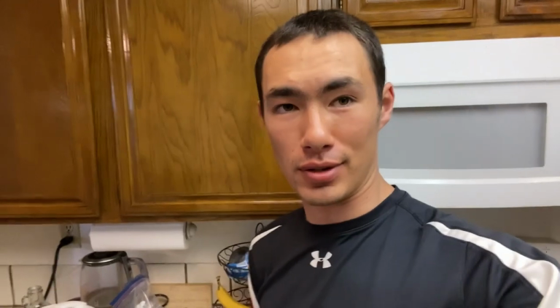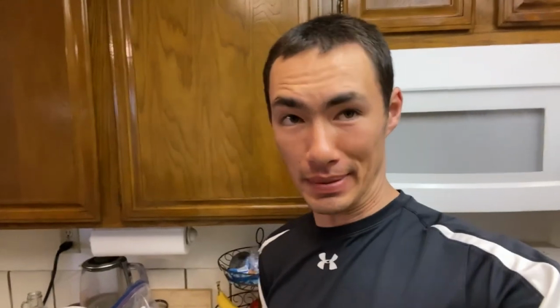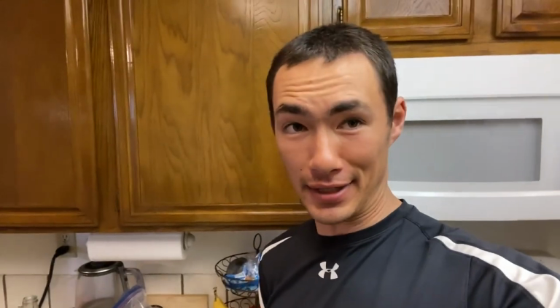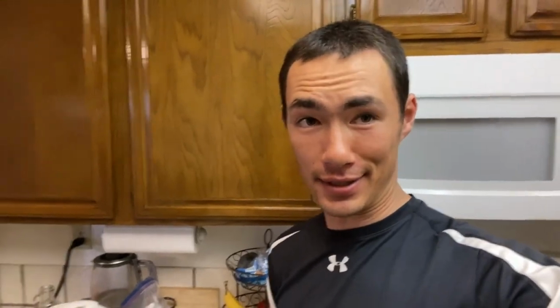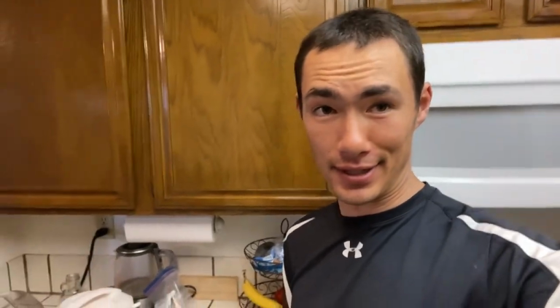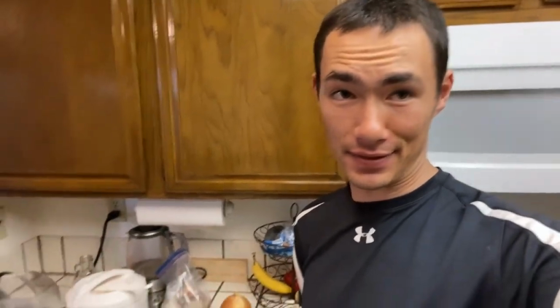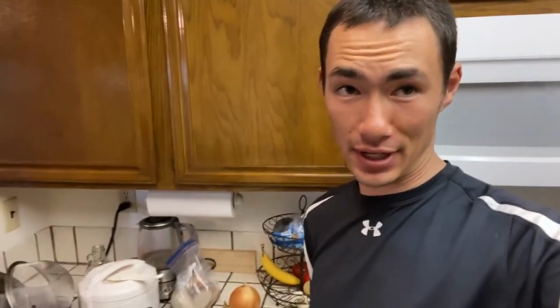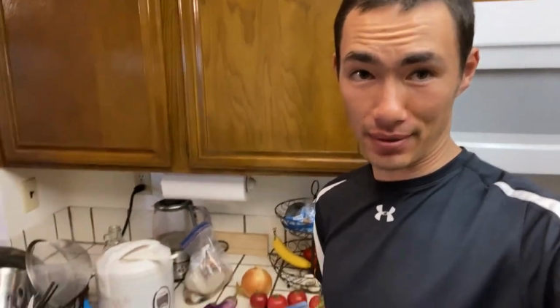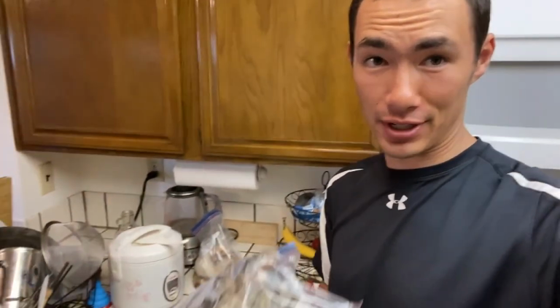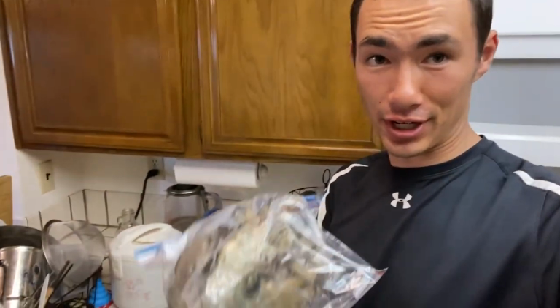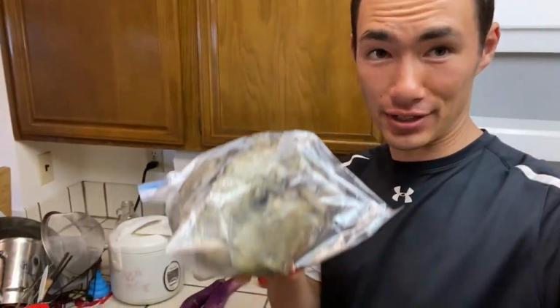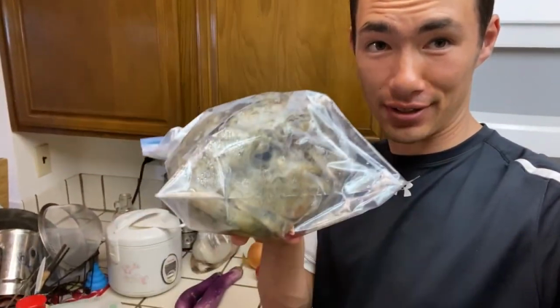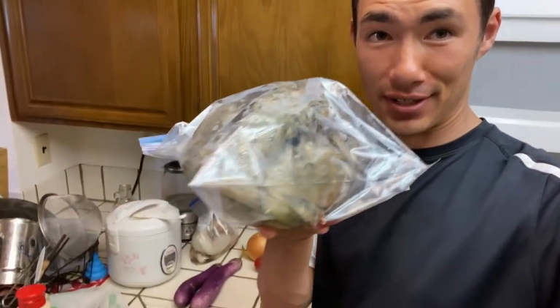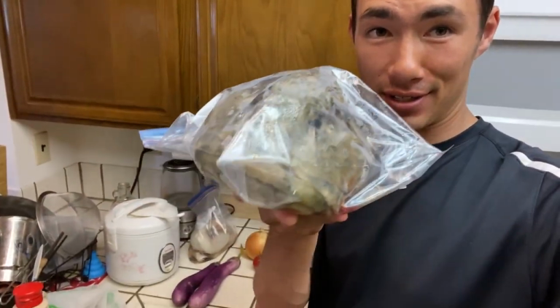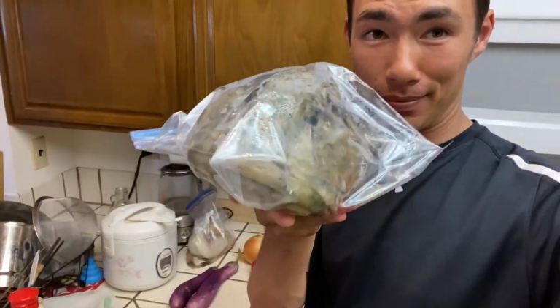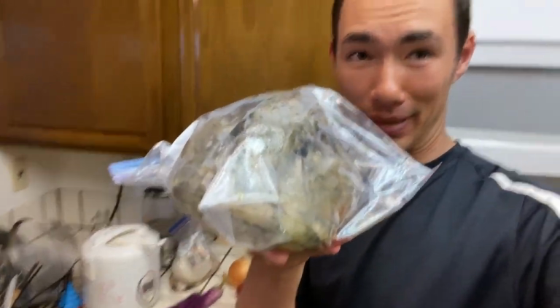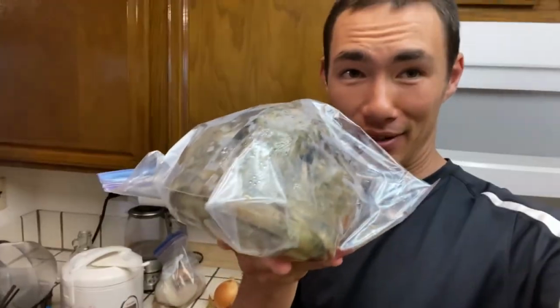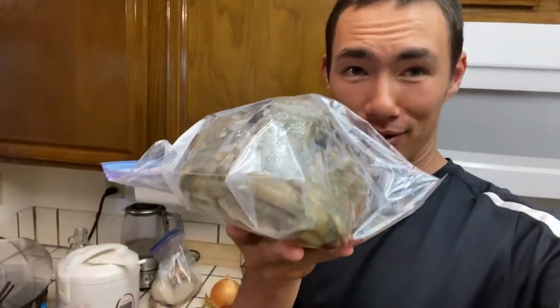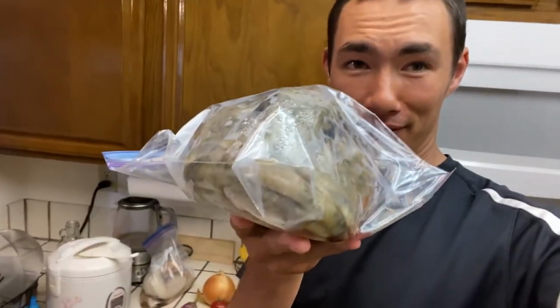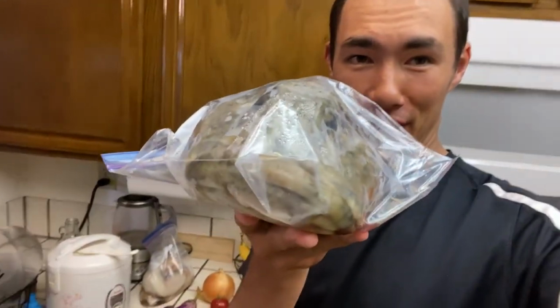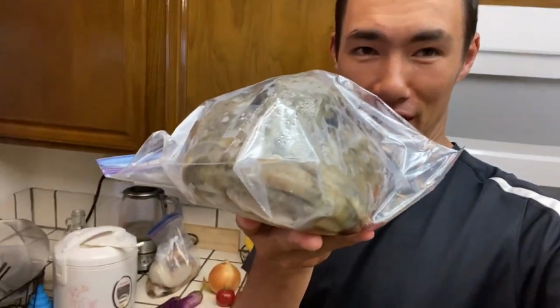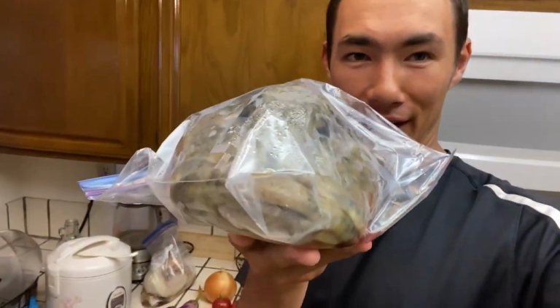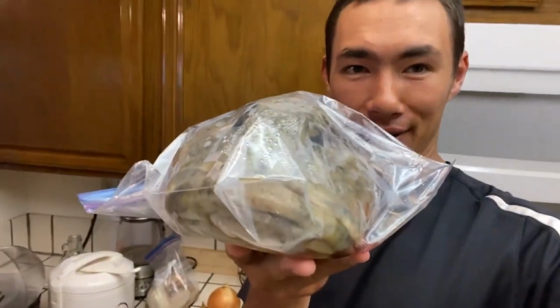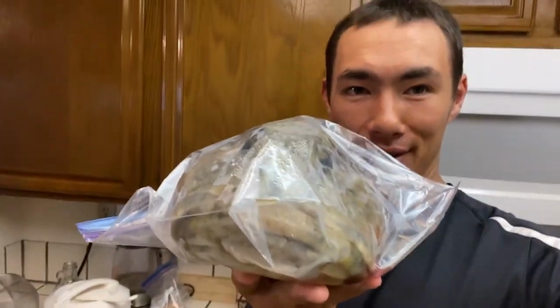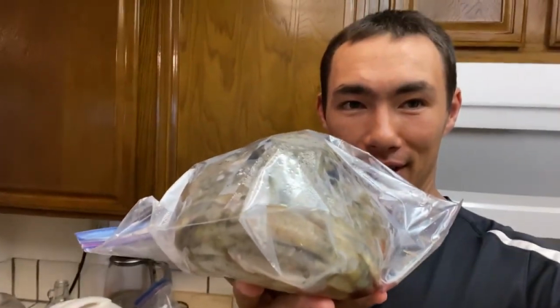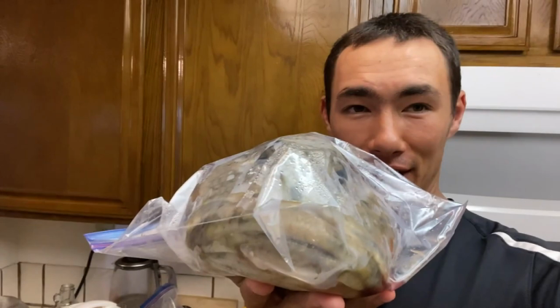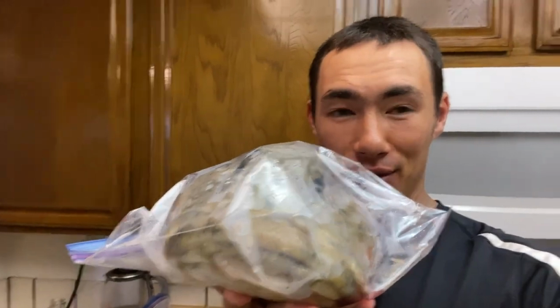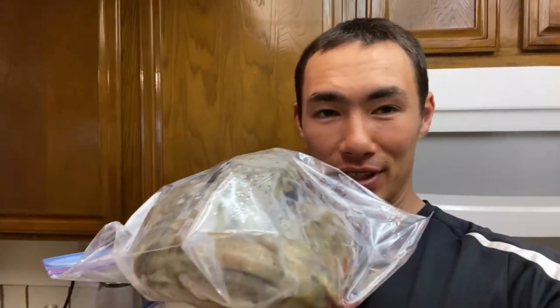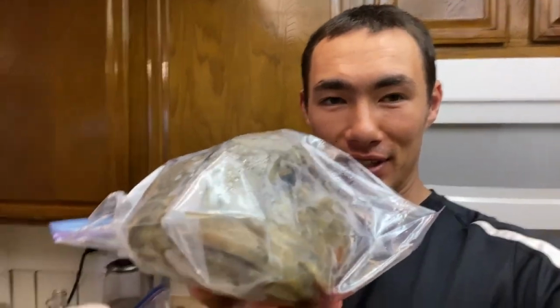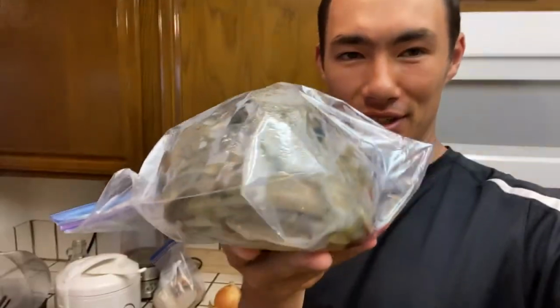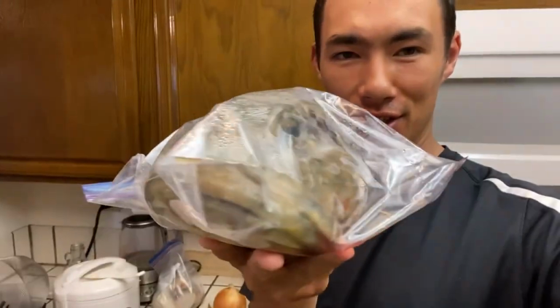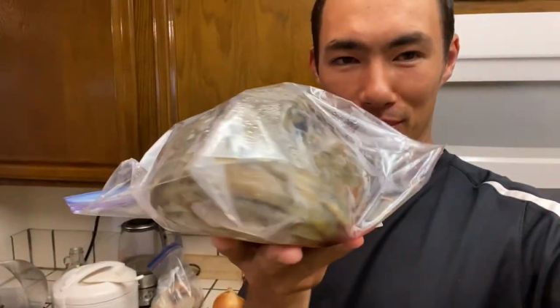What's up guys? Today's video we're going to show you how to turn this big ol' fish head into a delicious soup.